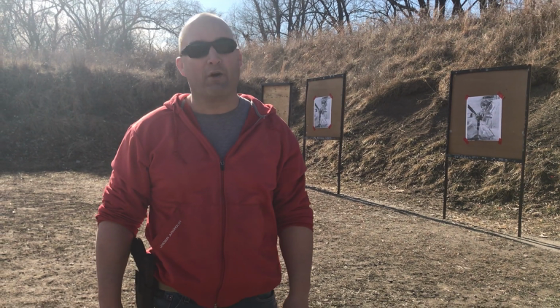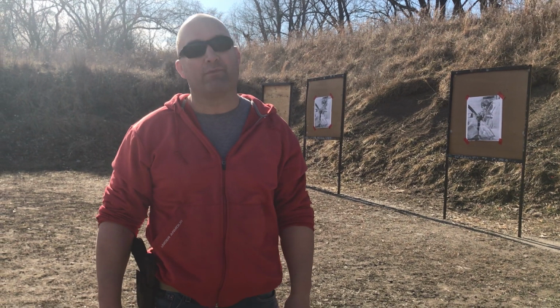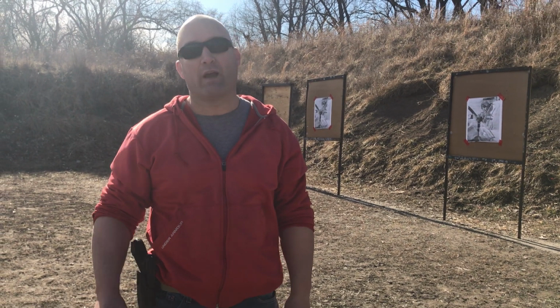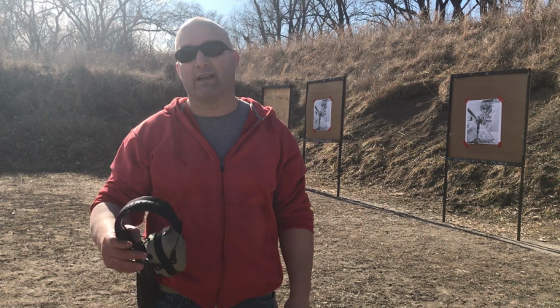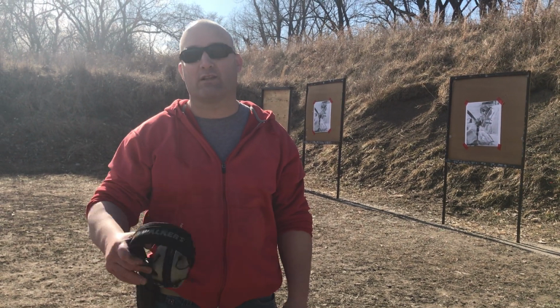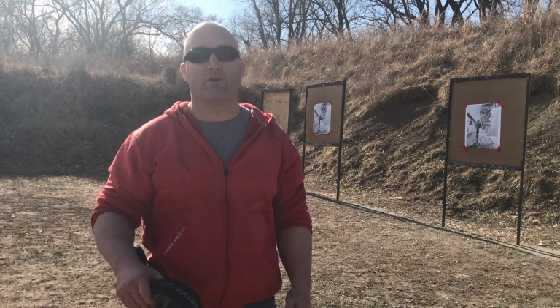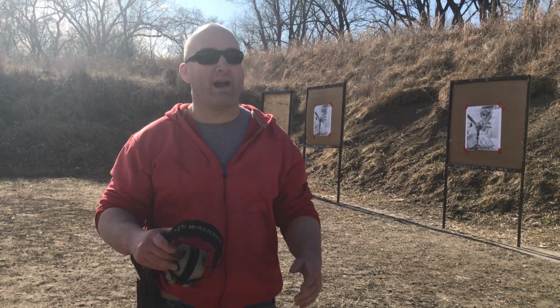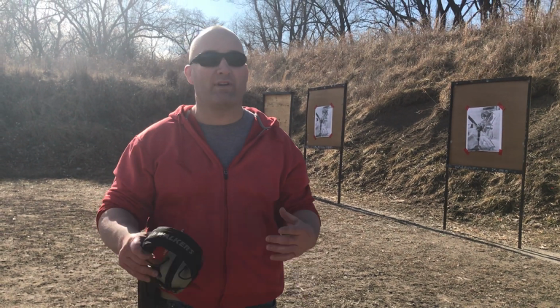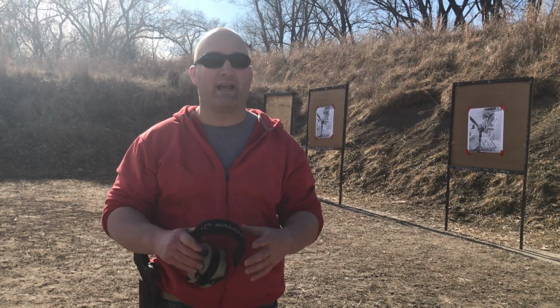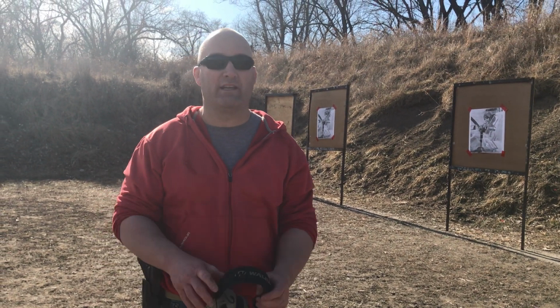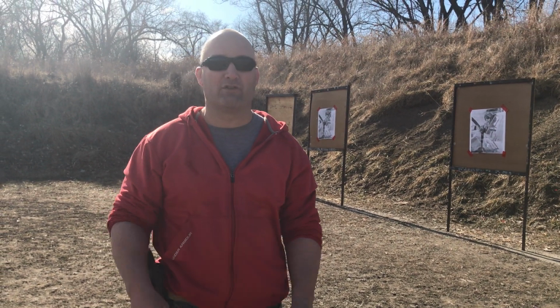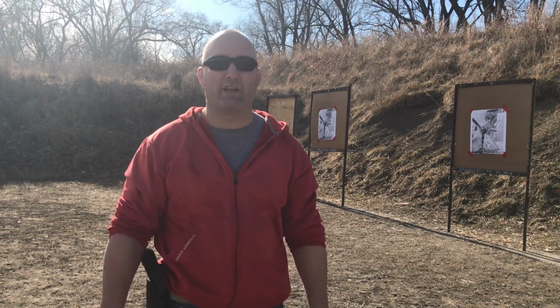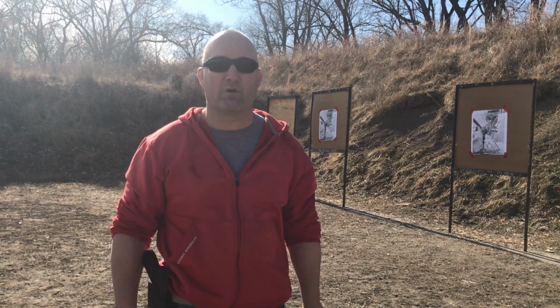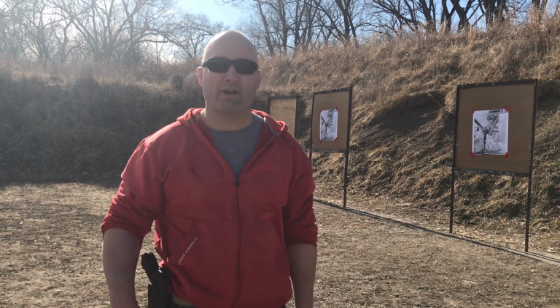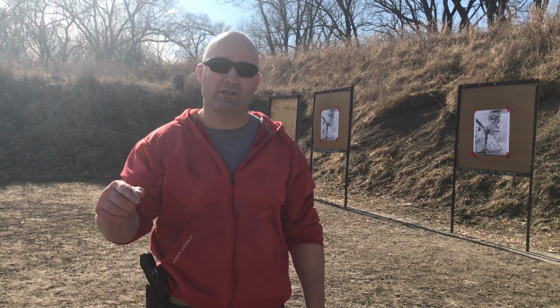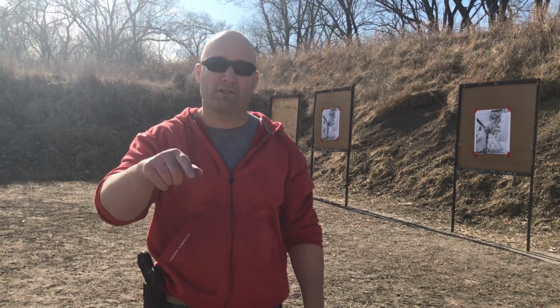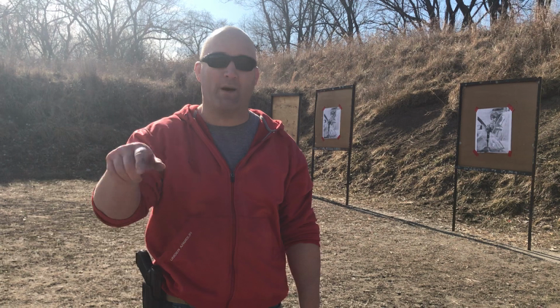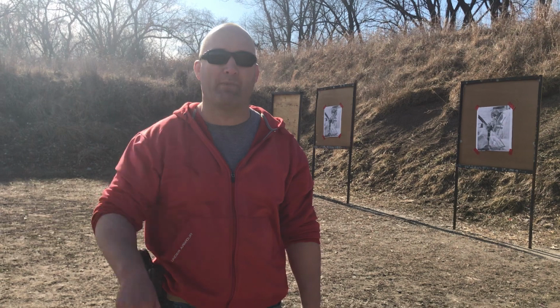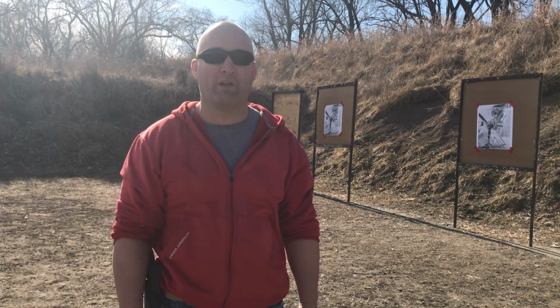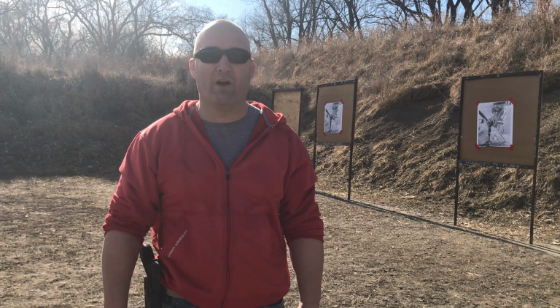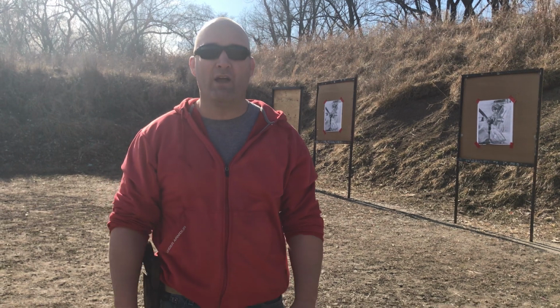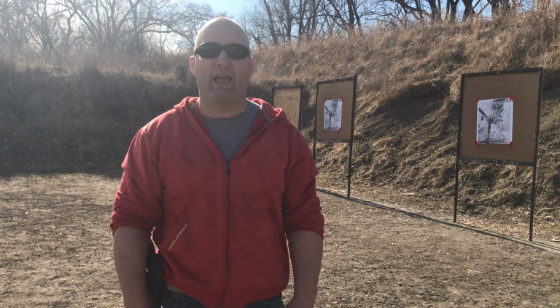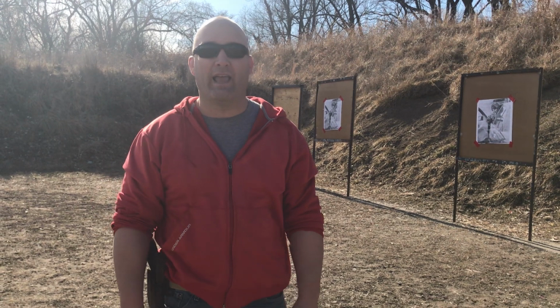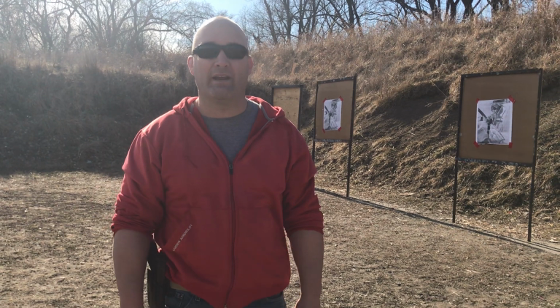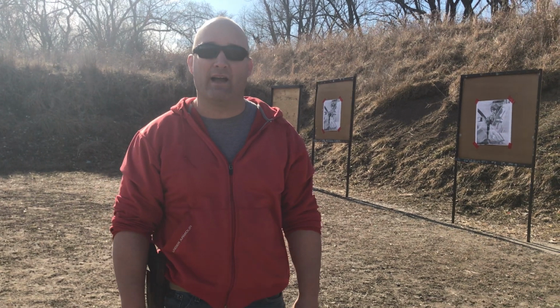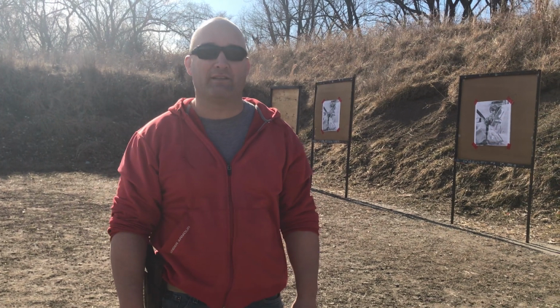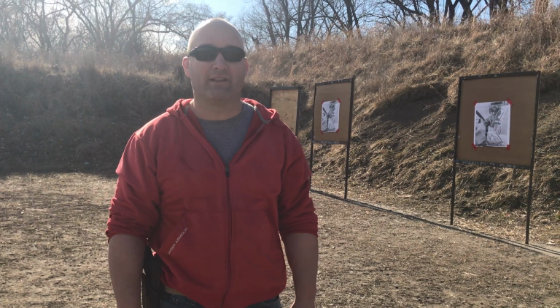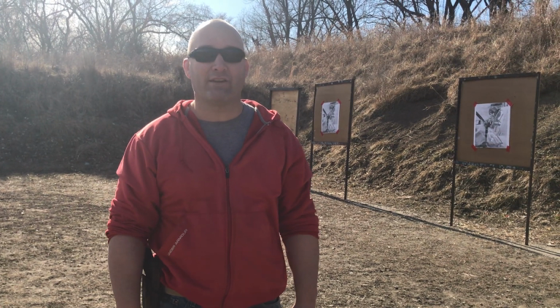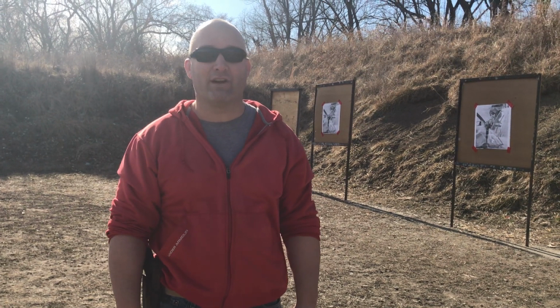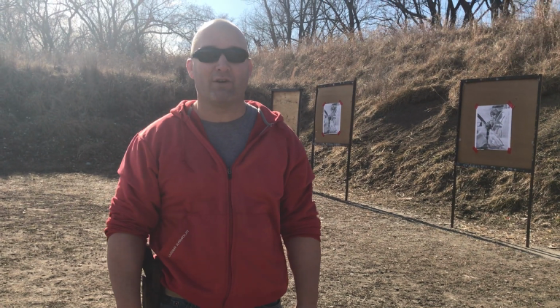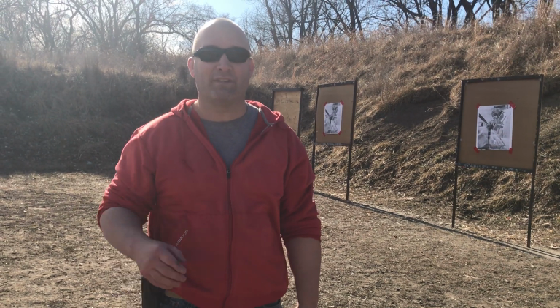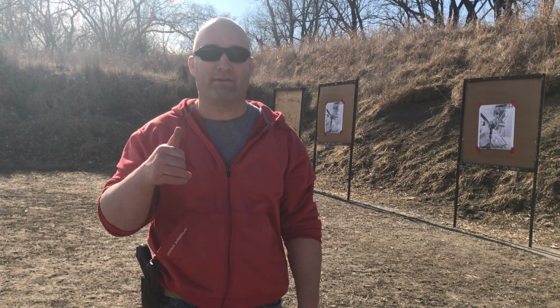If you guys like this drill or have any ideas or any other questions, comment below. Until then, train hard and be safe. See you guys.